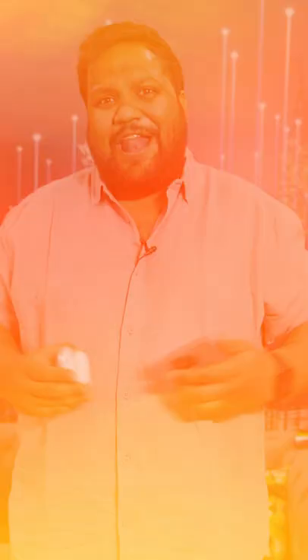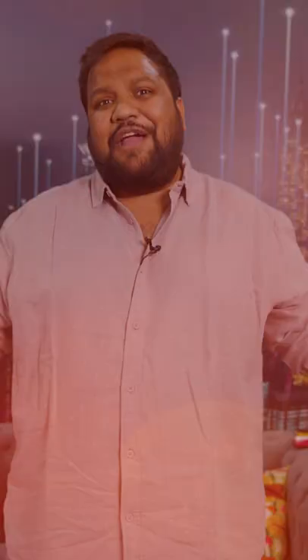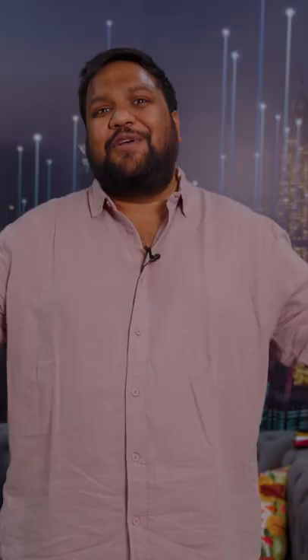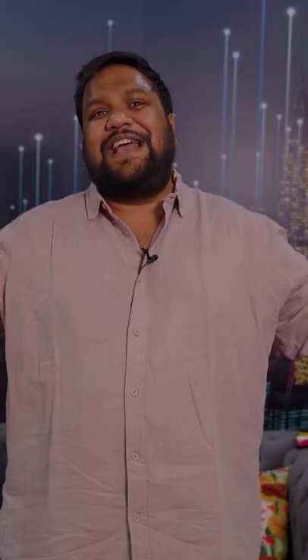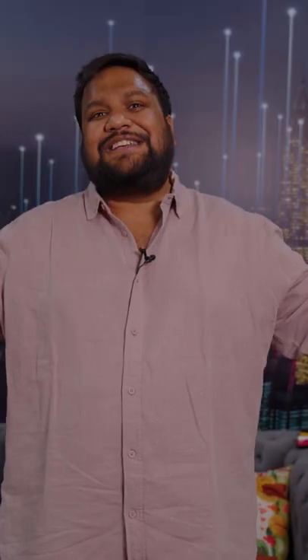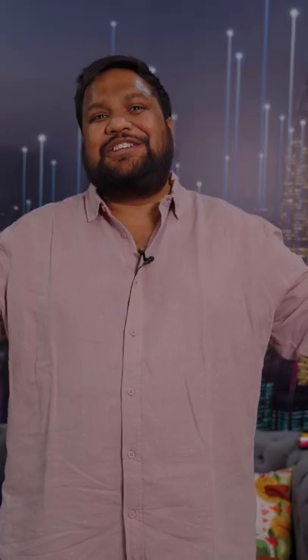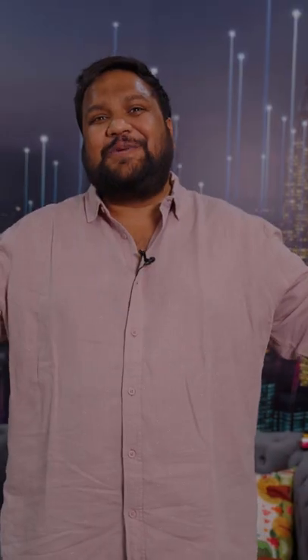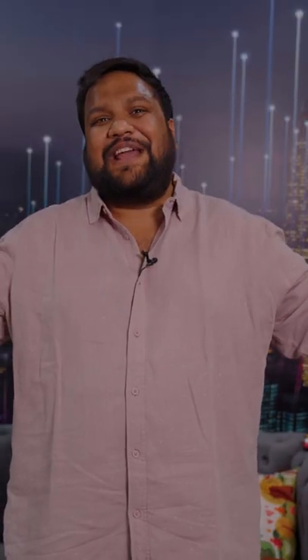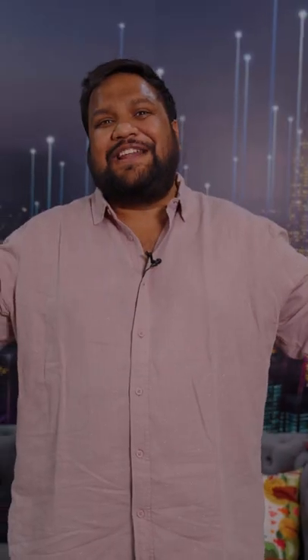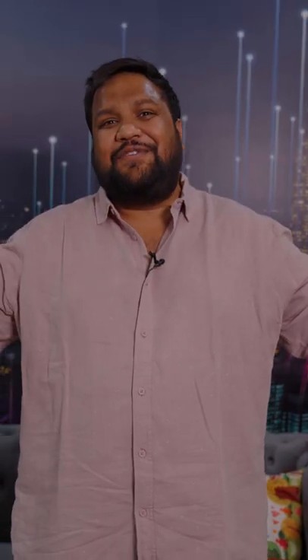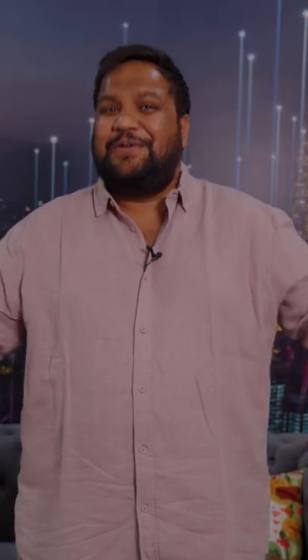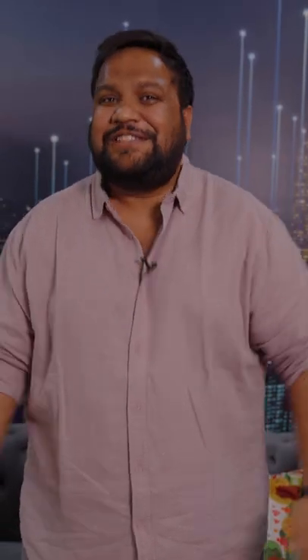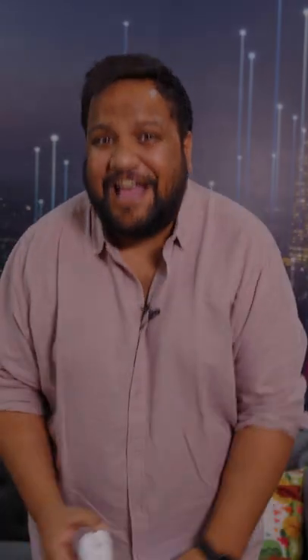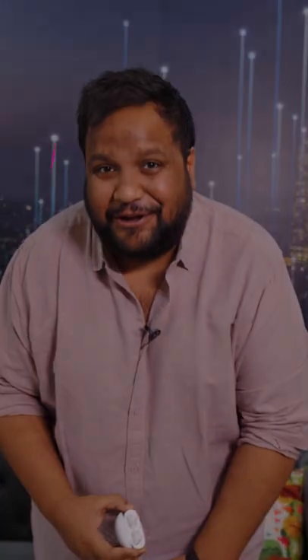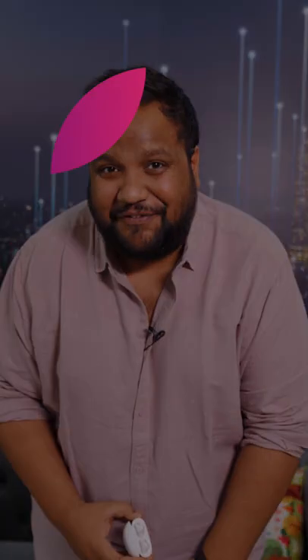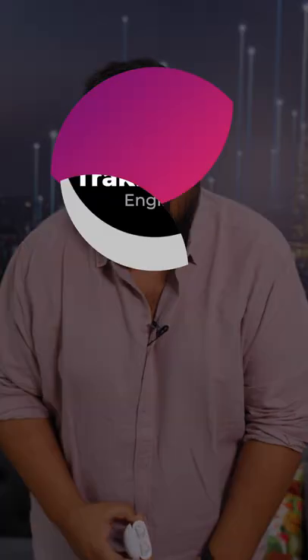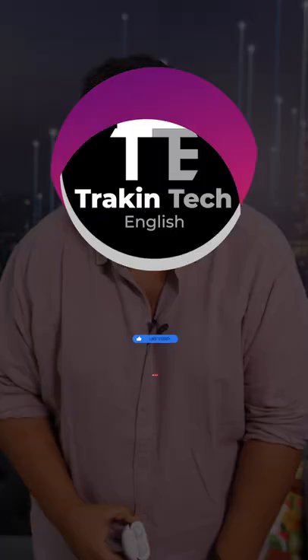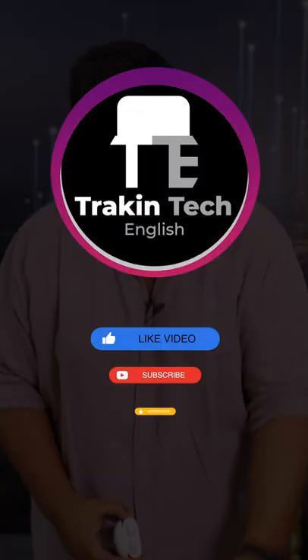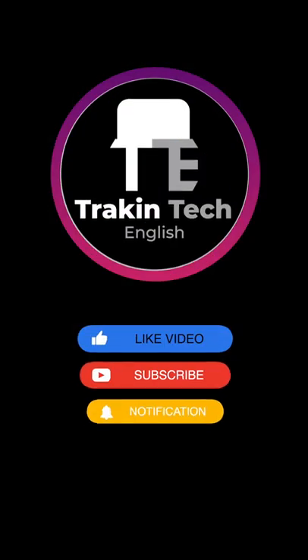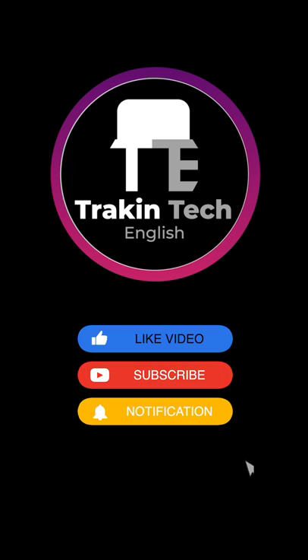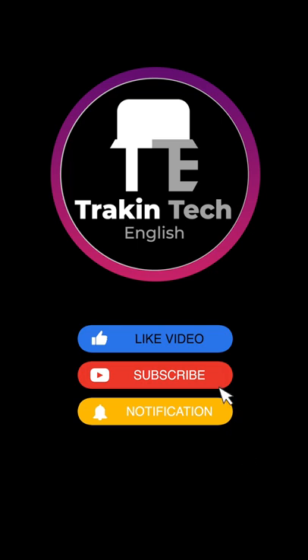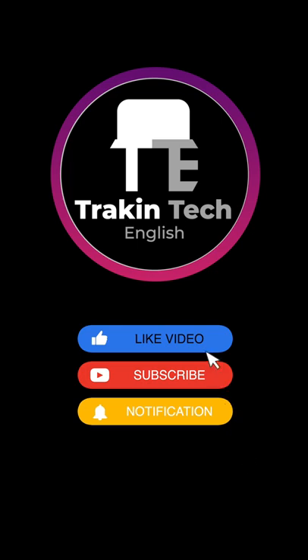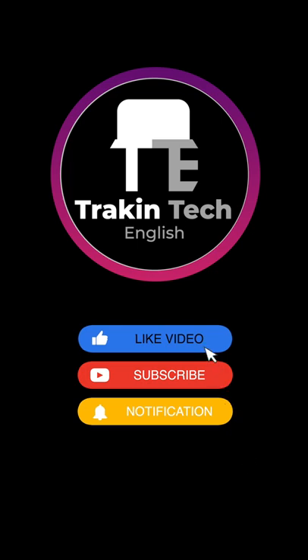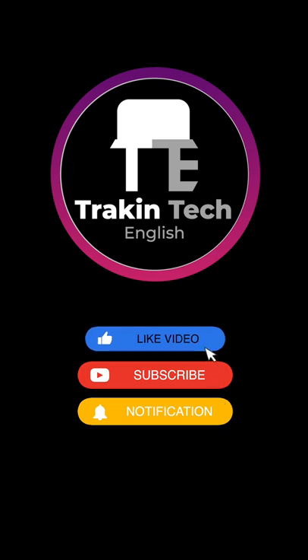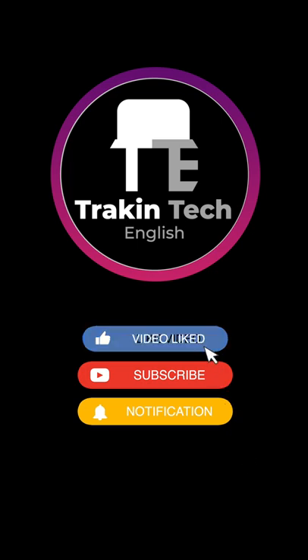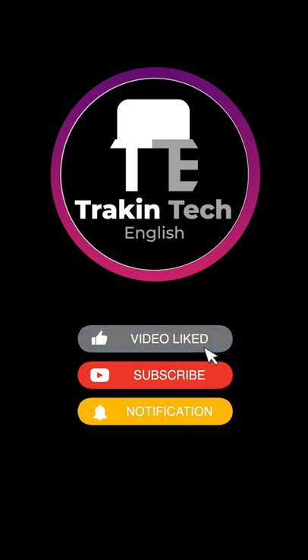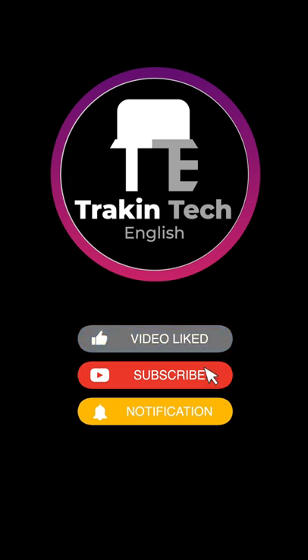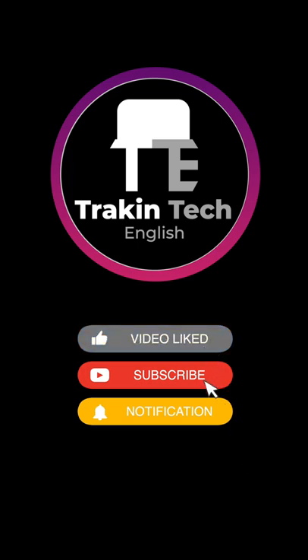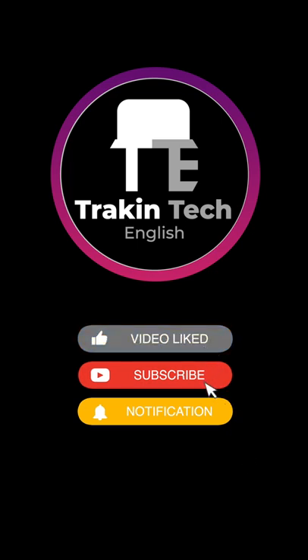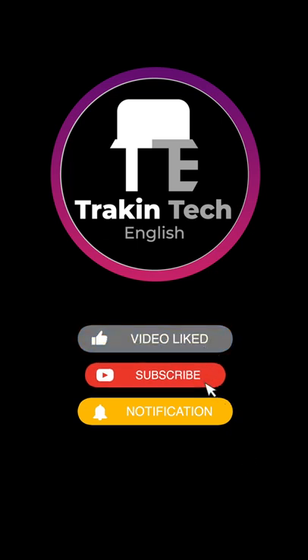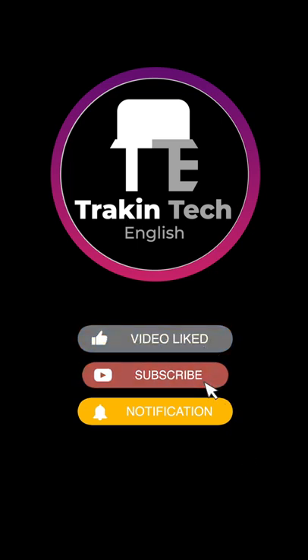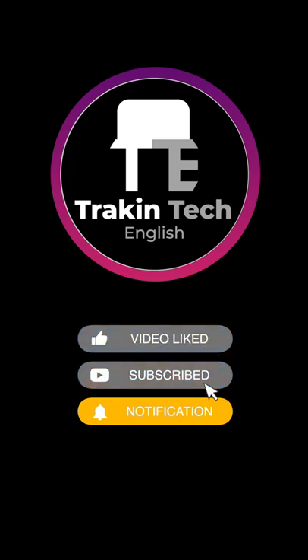Now, if you like such quick reviews, don't forget to hit the red subscribe button on Tracking Tech English.